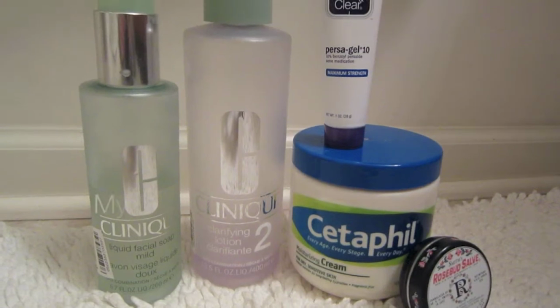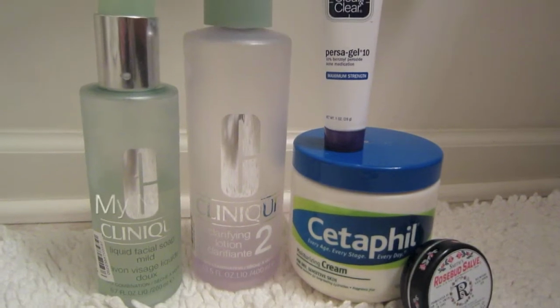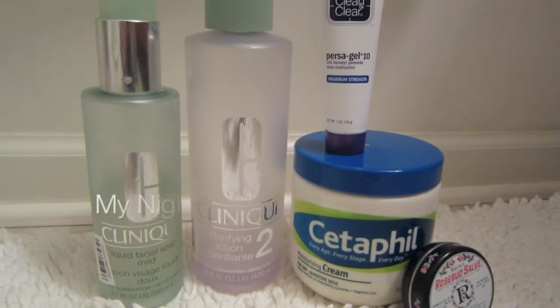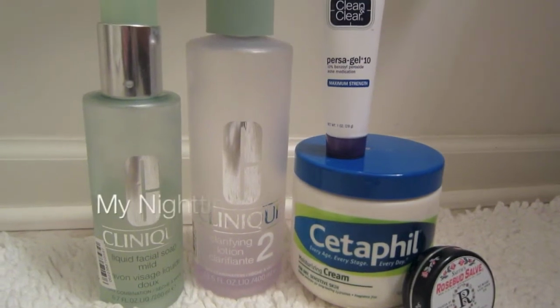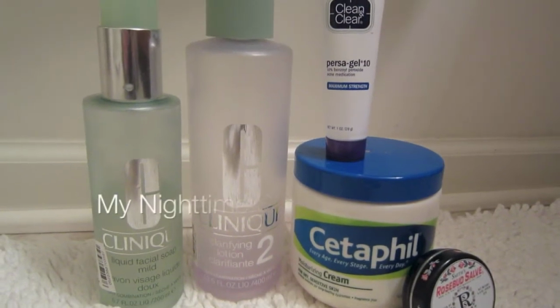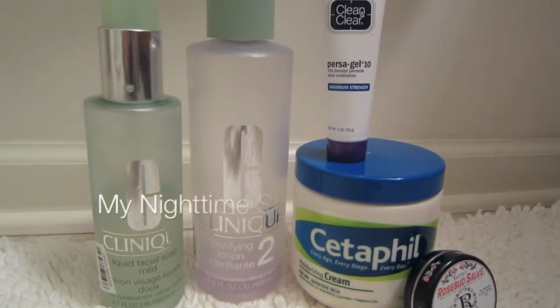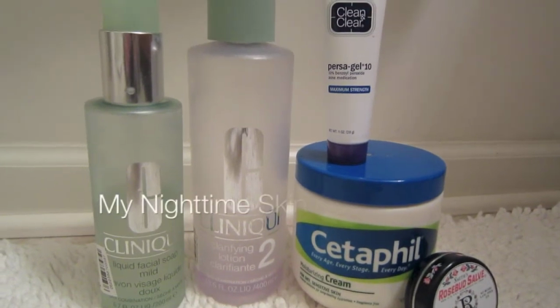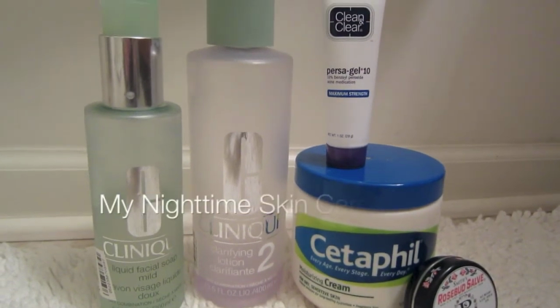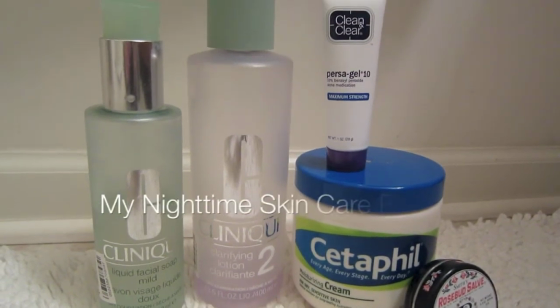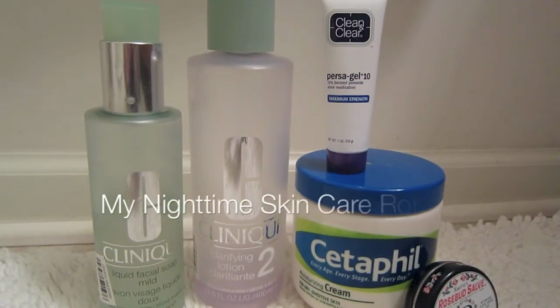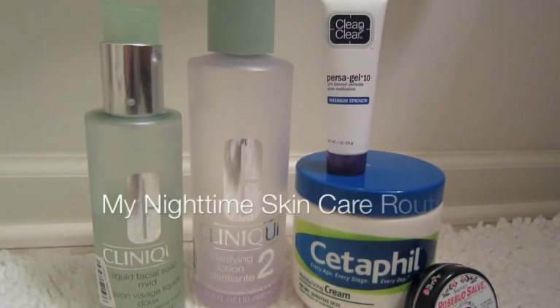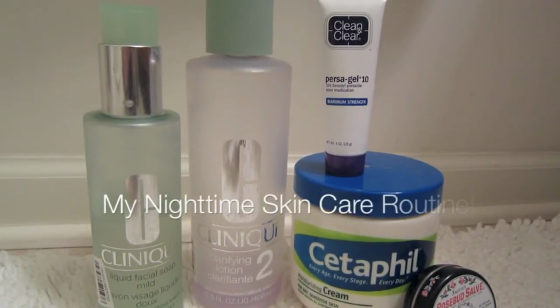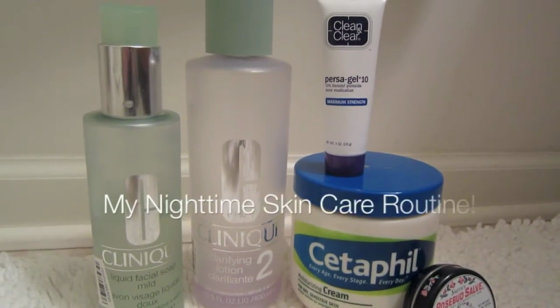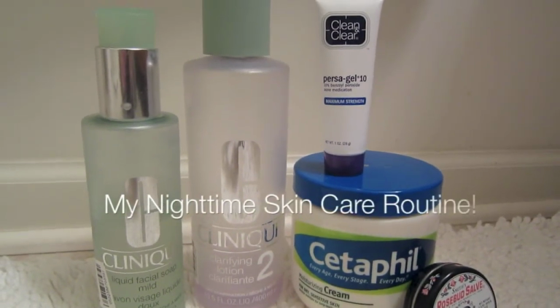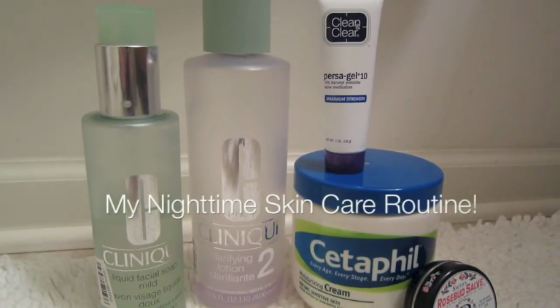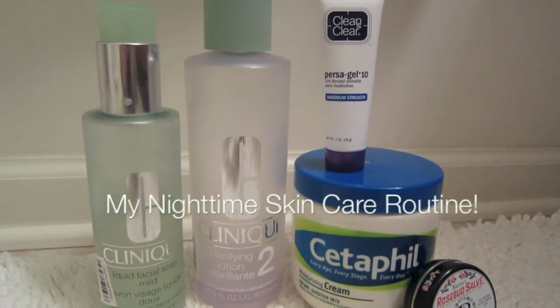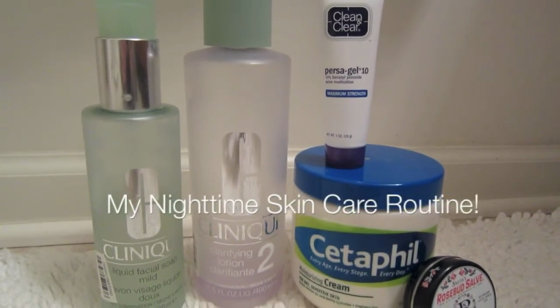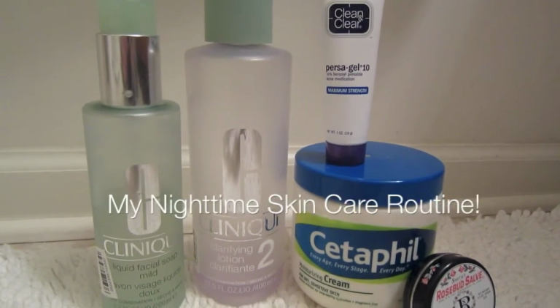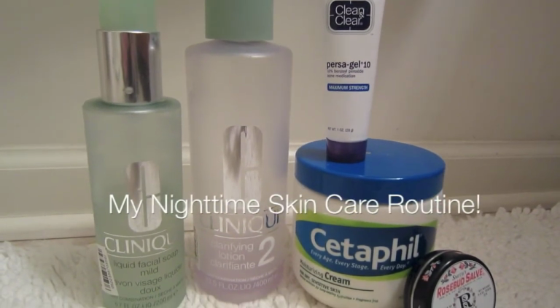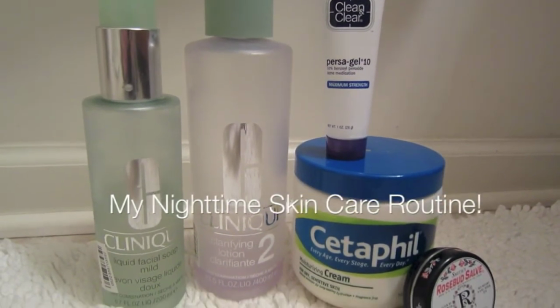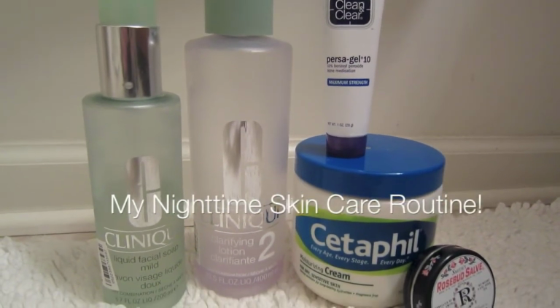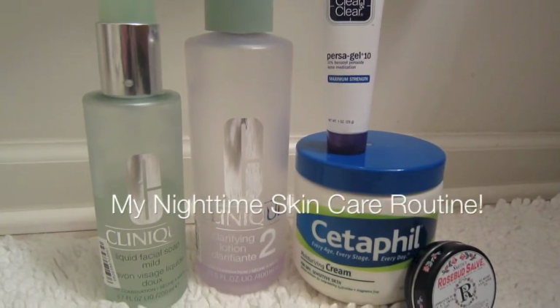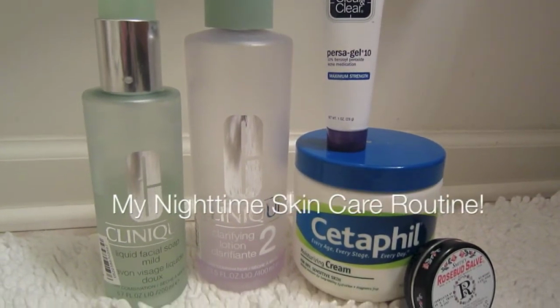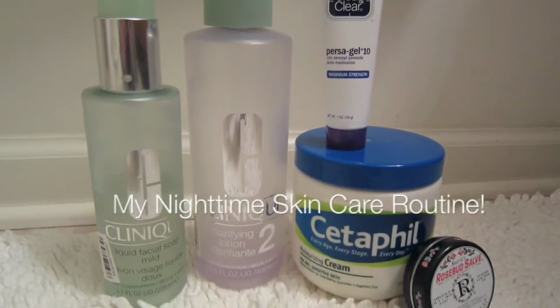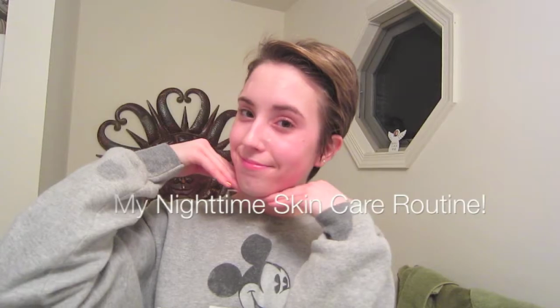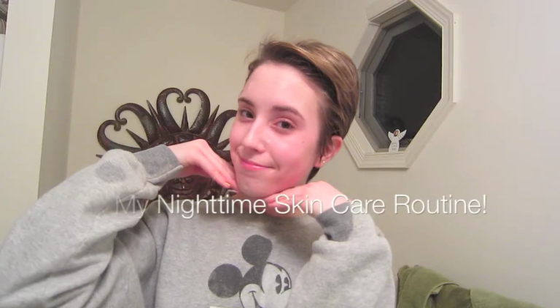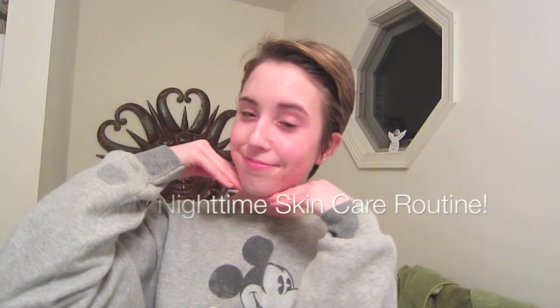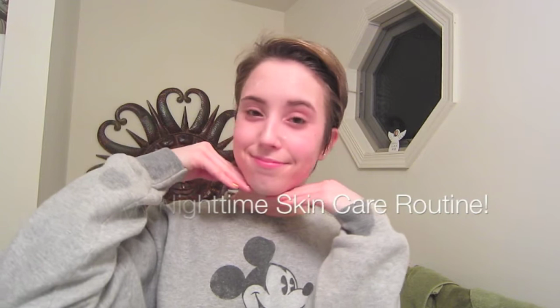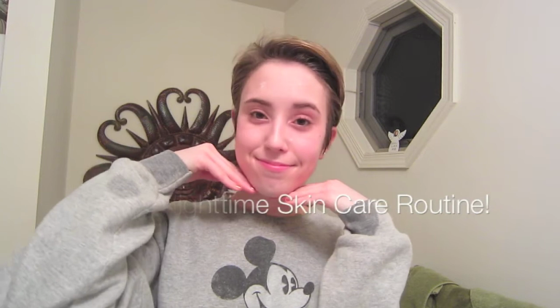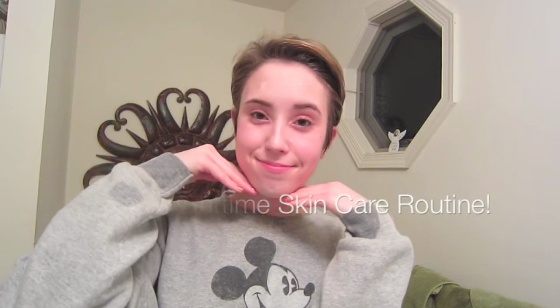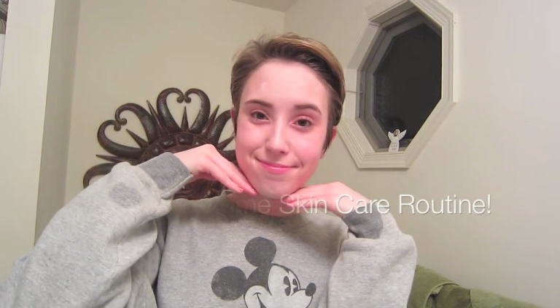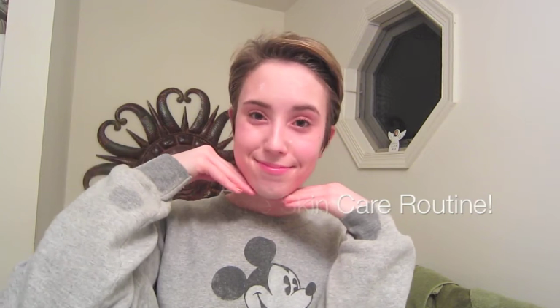So today I'm going to be showing you my new current nighttime skincare routine. So let's go ahead and jump into everything.